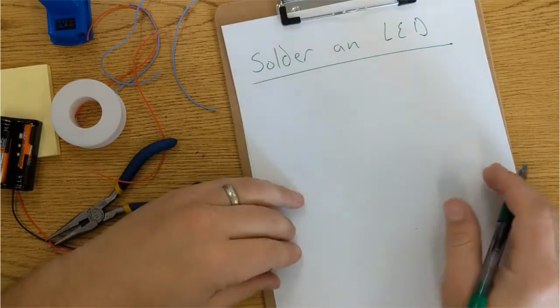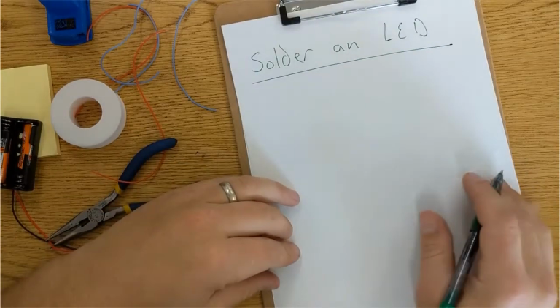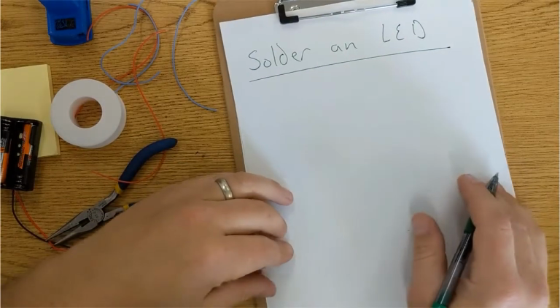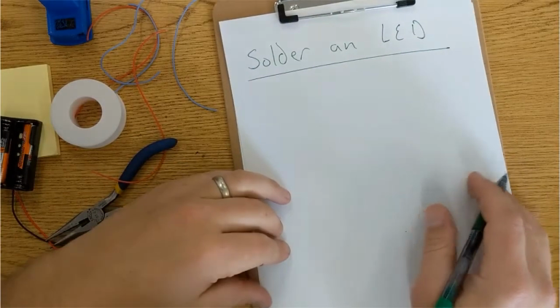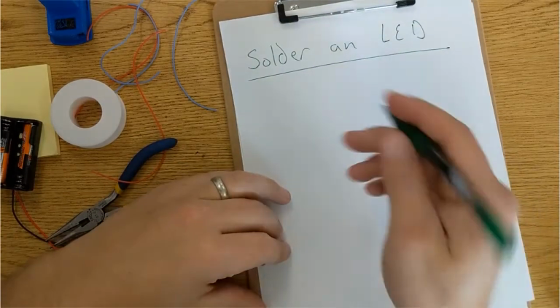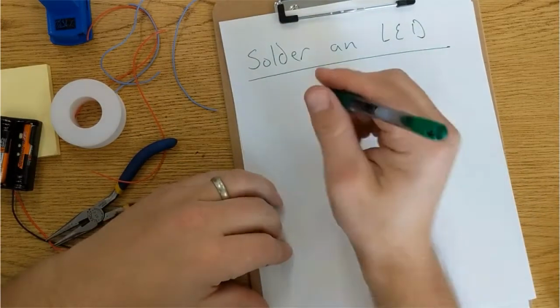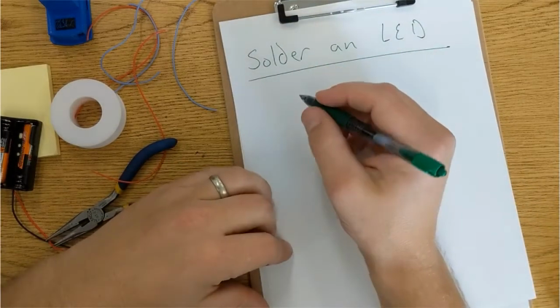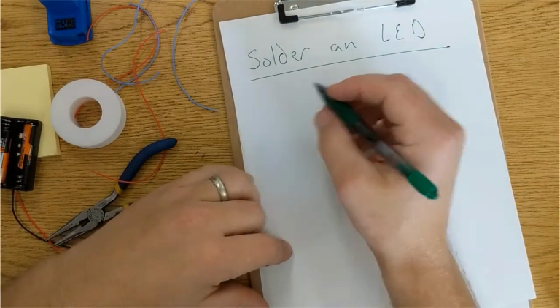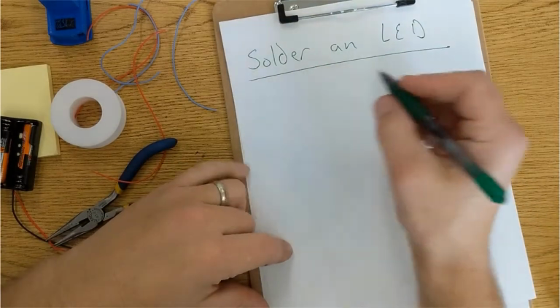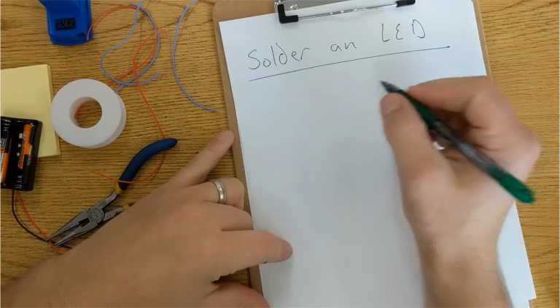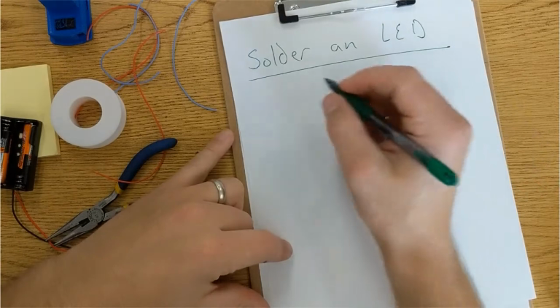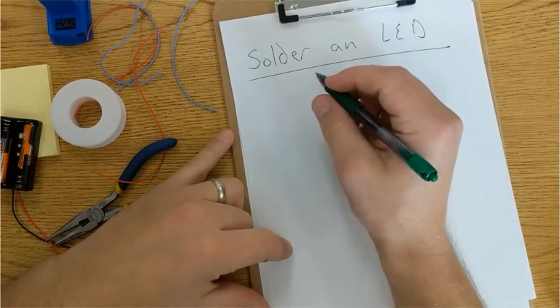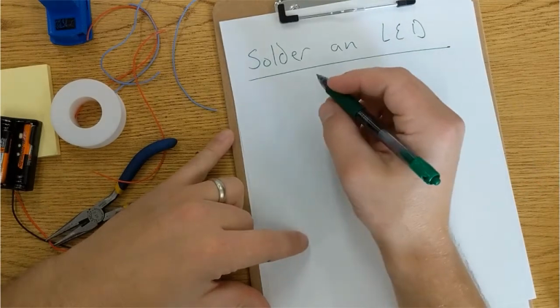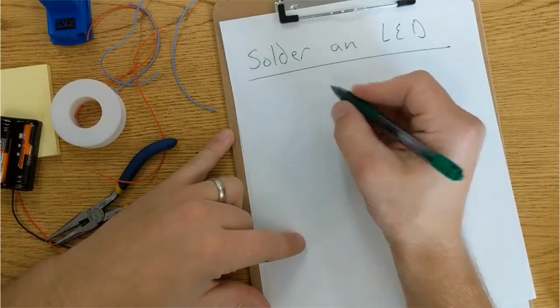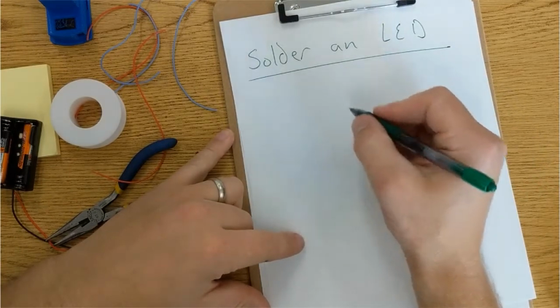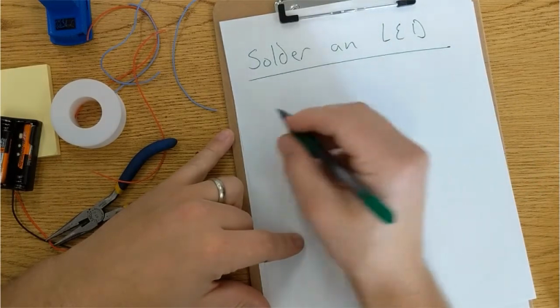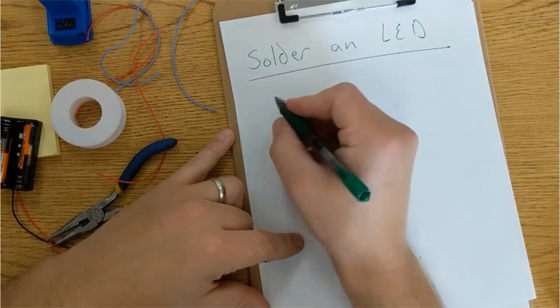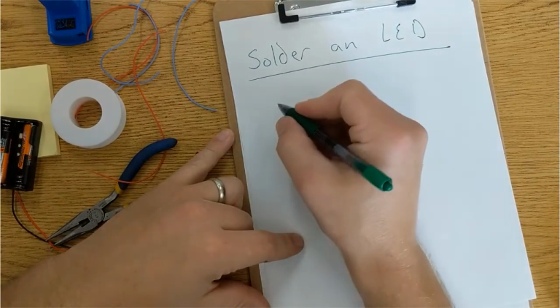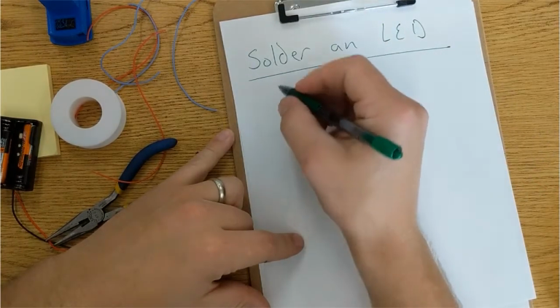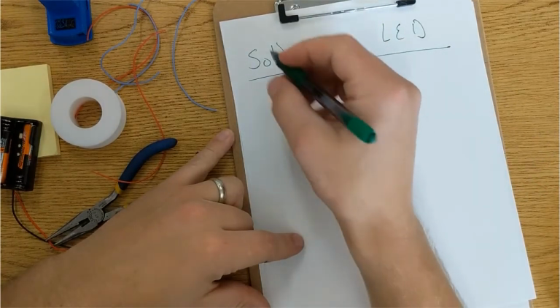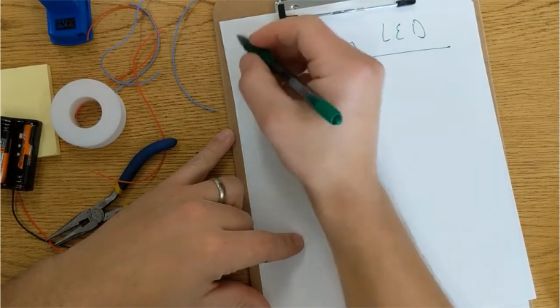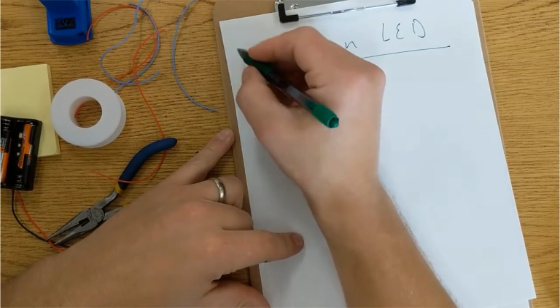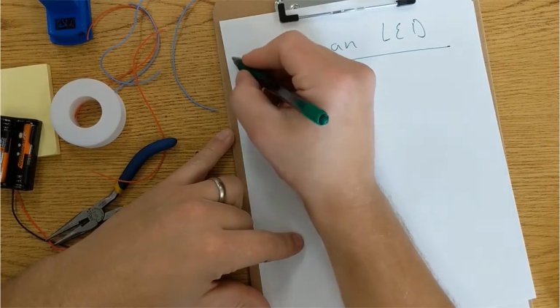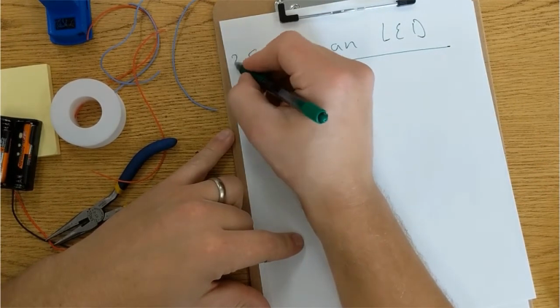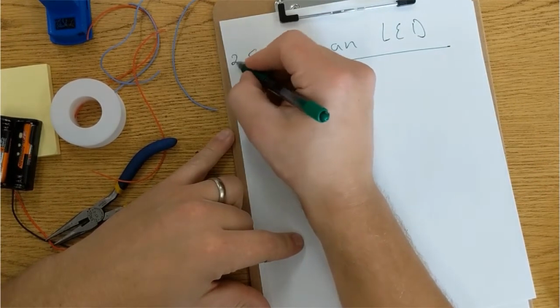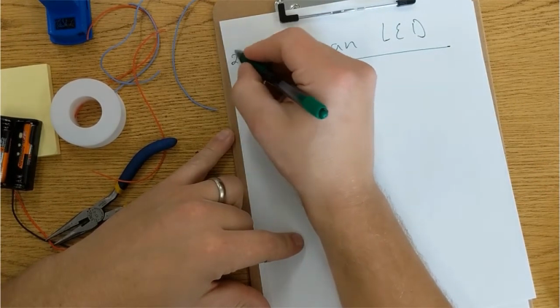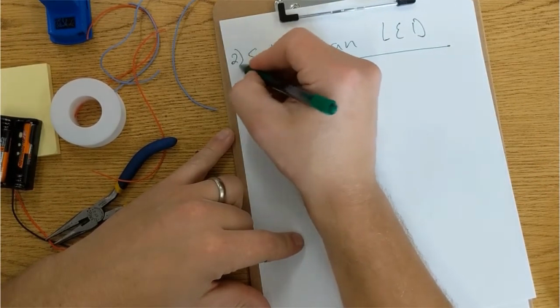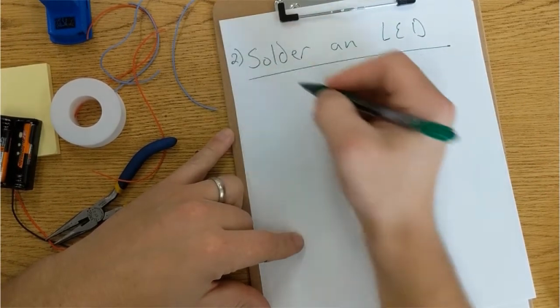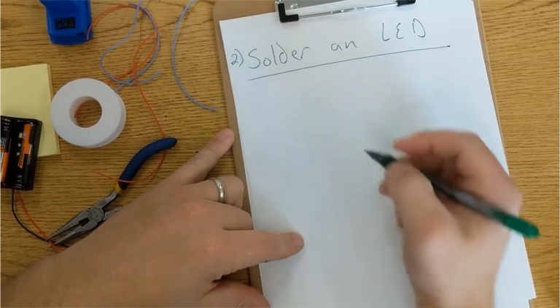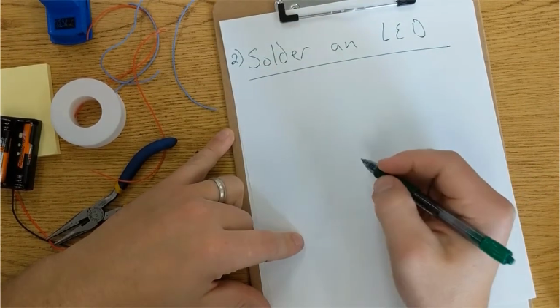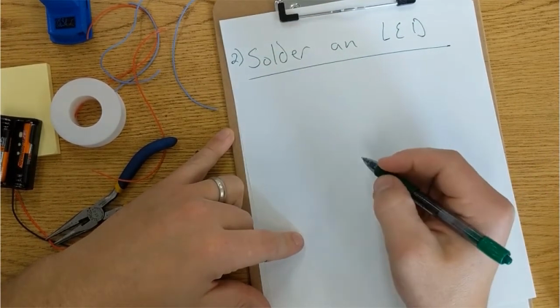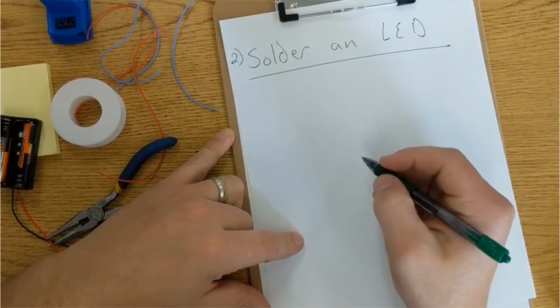Hi, so now if you know how to solder a basic connection, the second step will be to solder an LED.